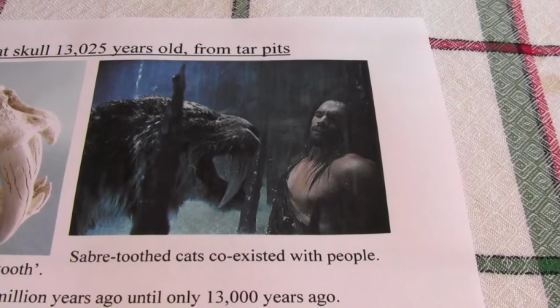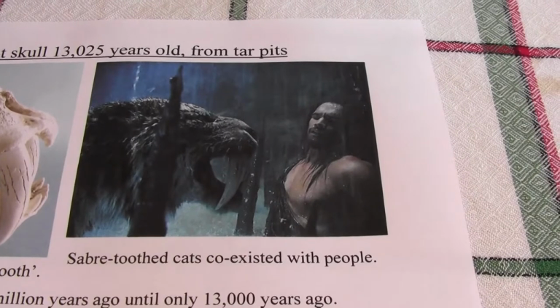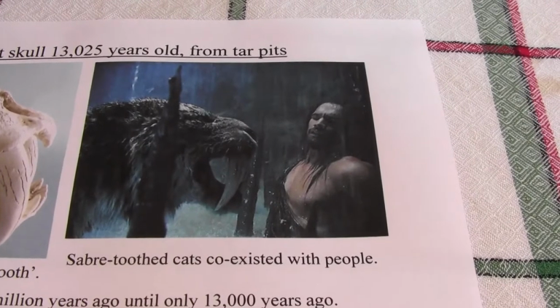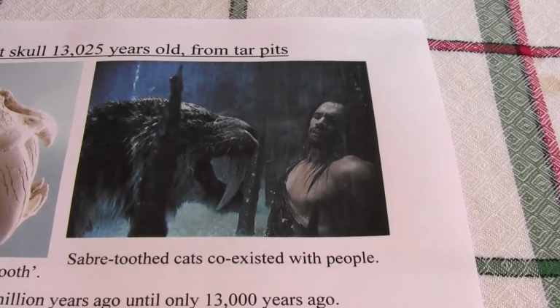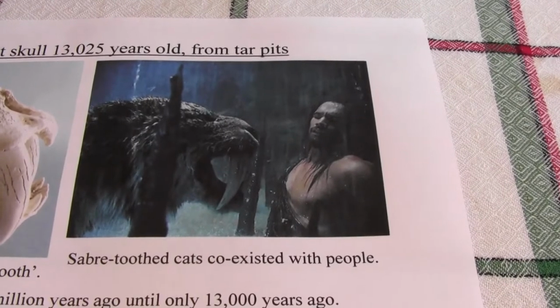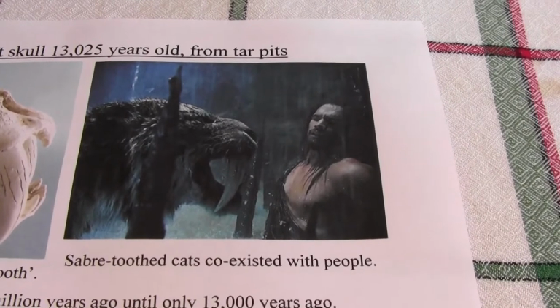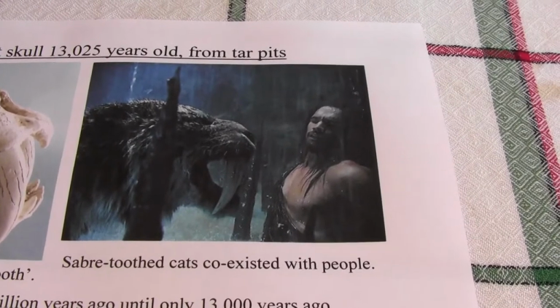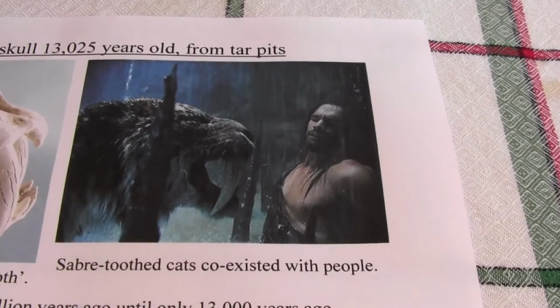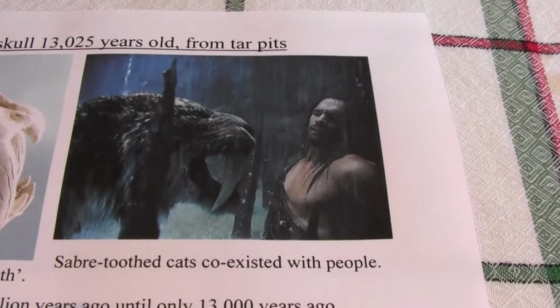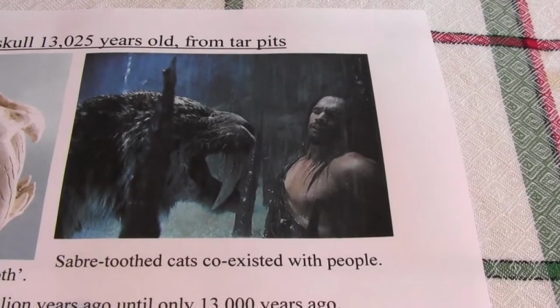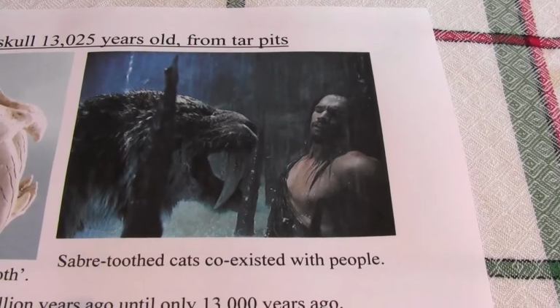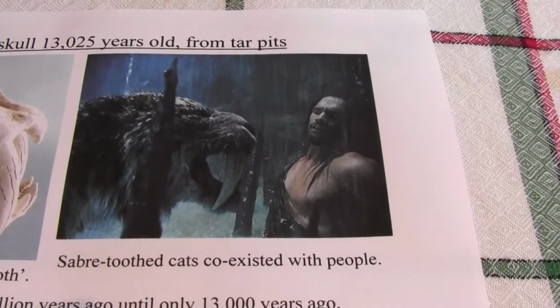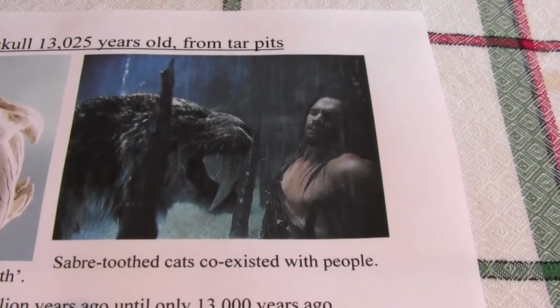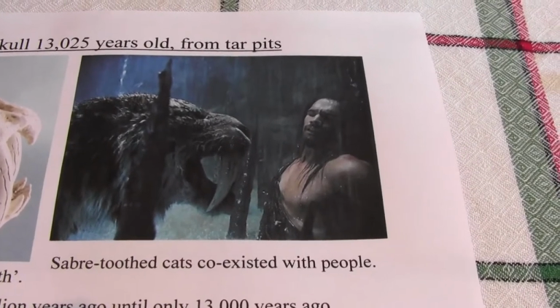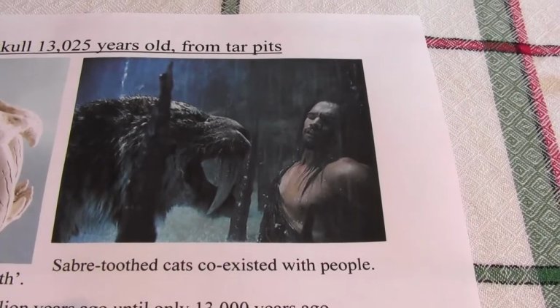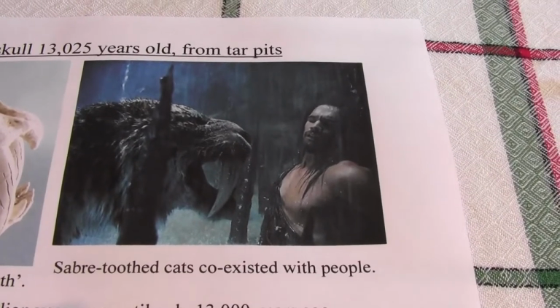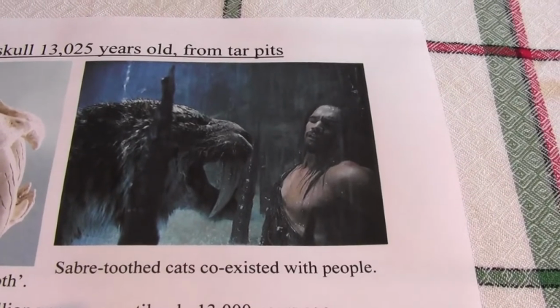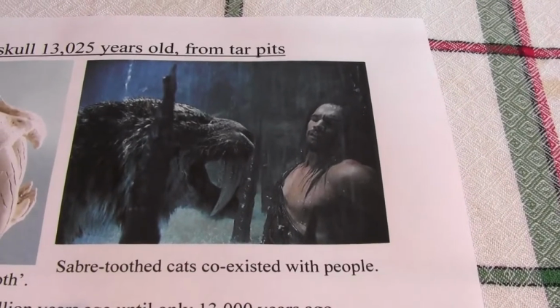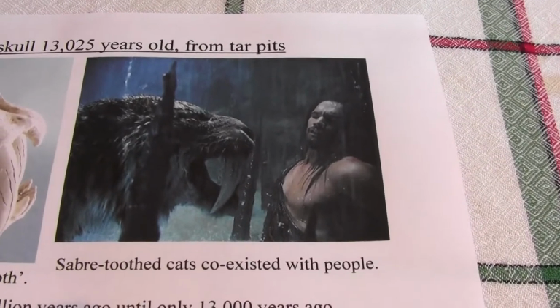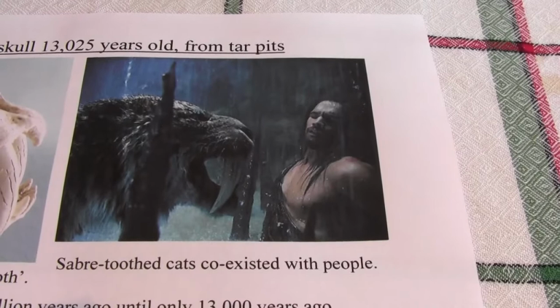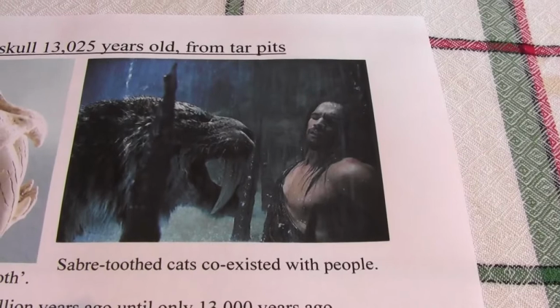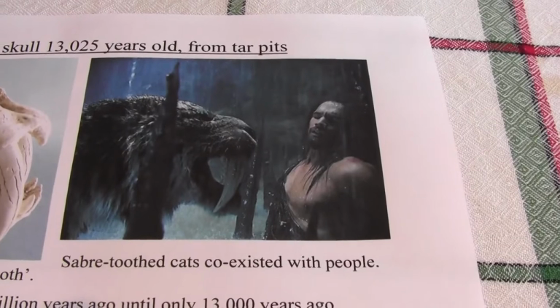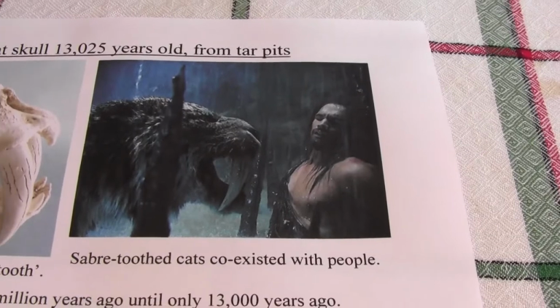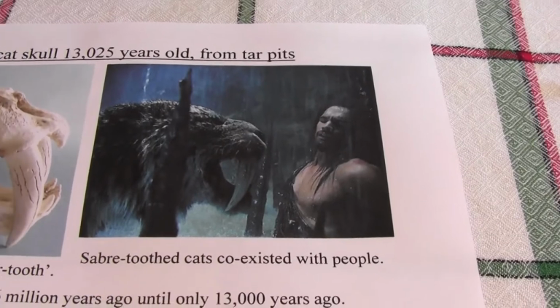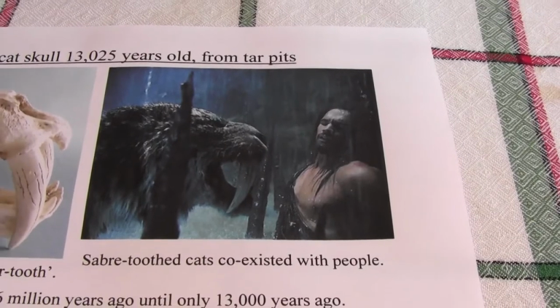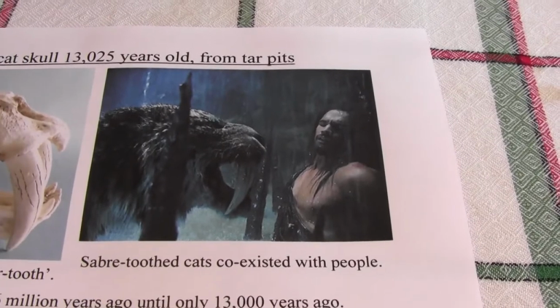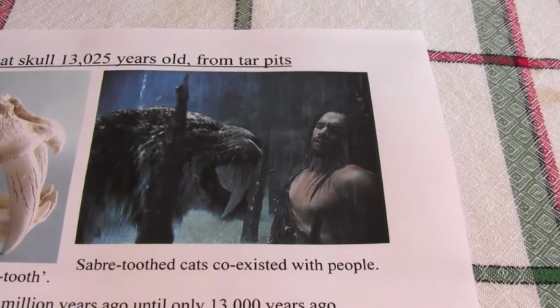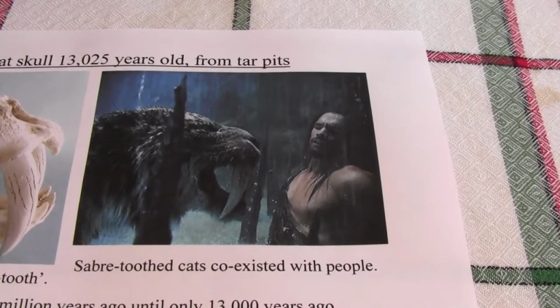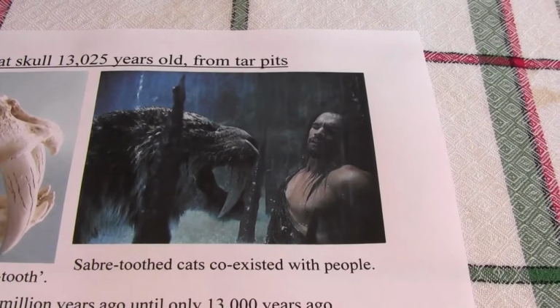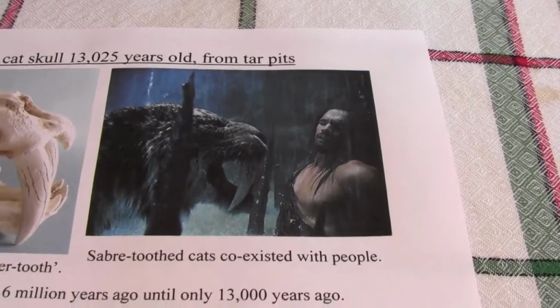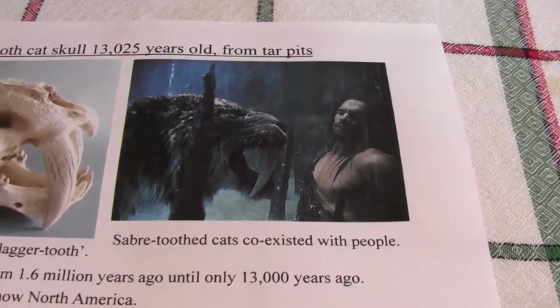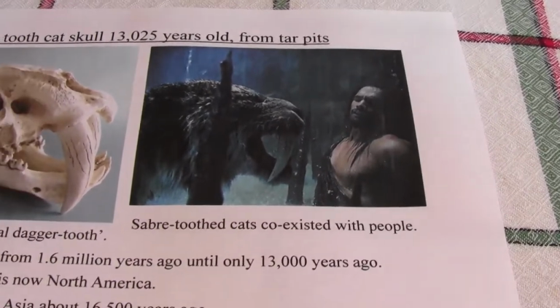Interestingly, the sabre-toothed cats were there at the same time as people too. So they did co-exist with the ancestors of Native Americans.